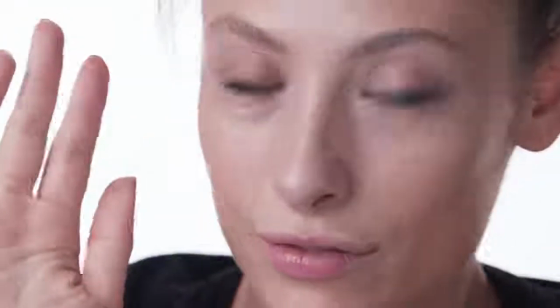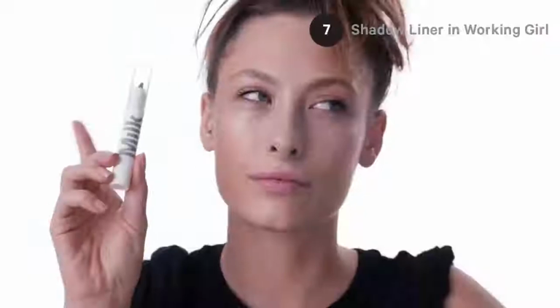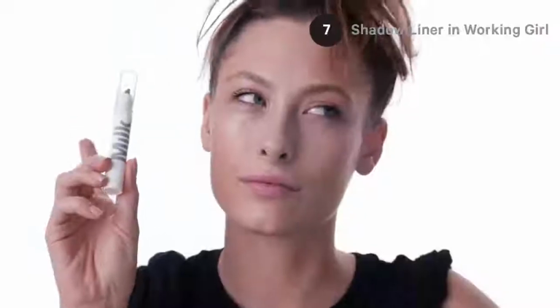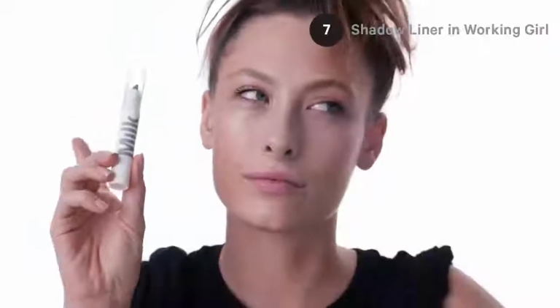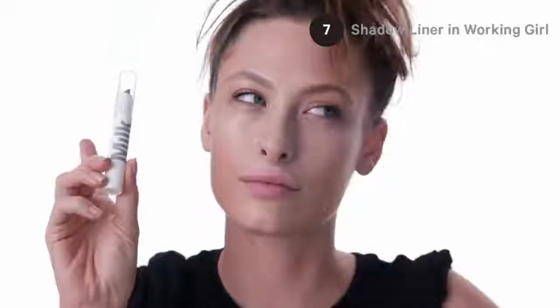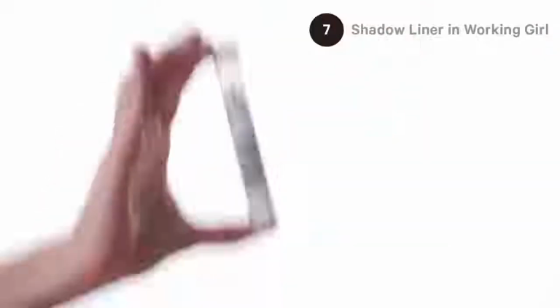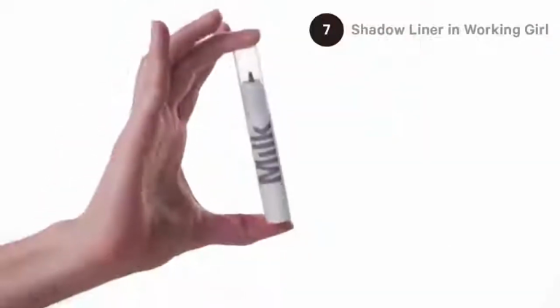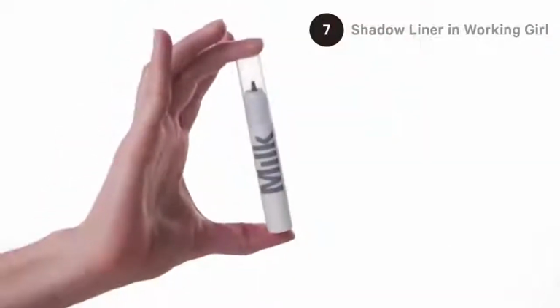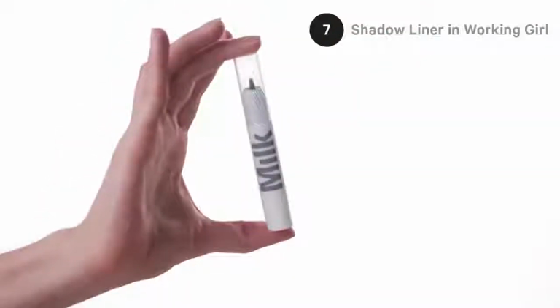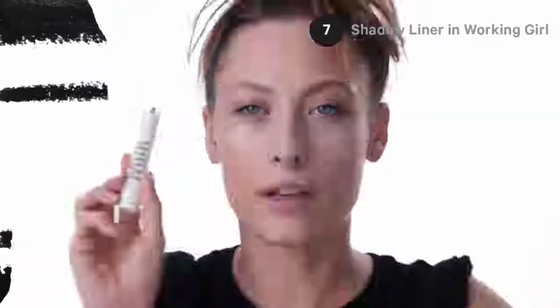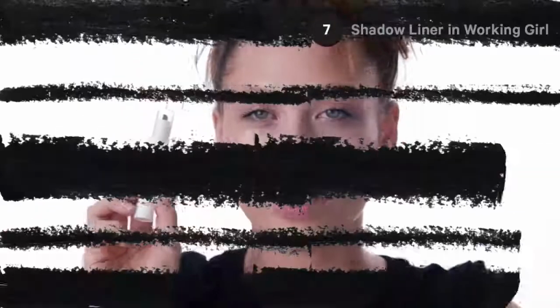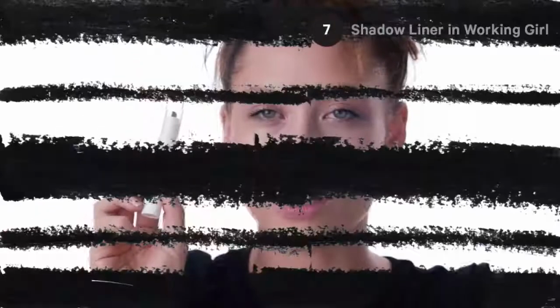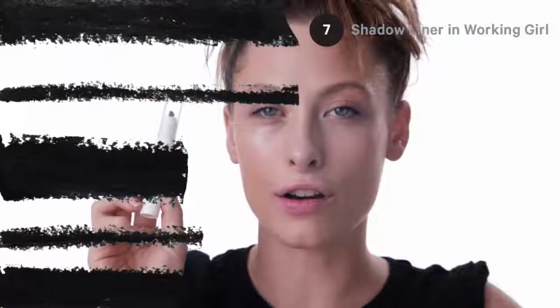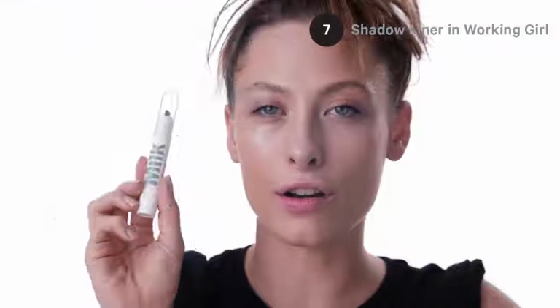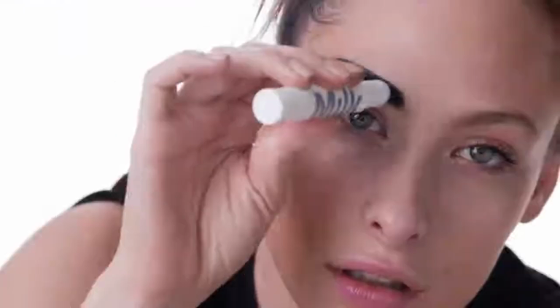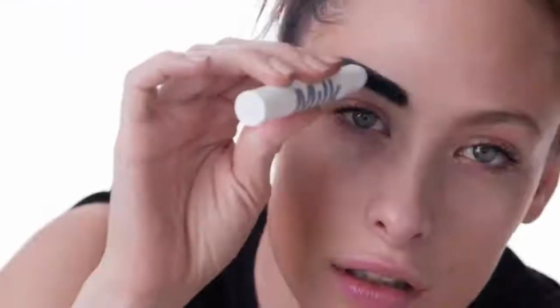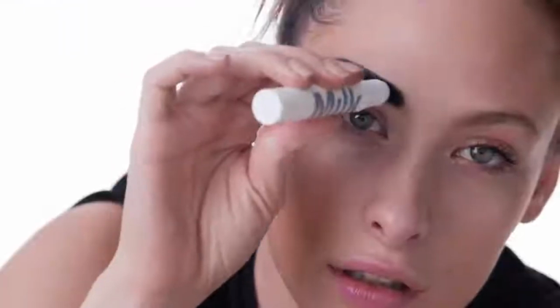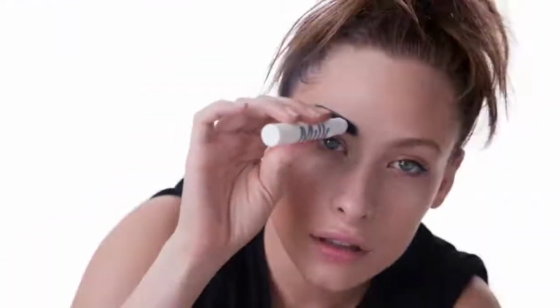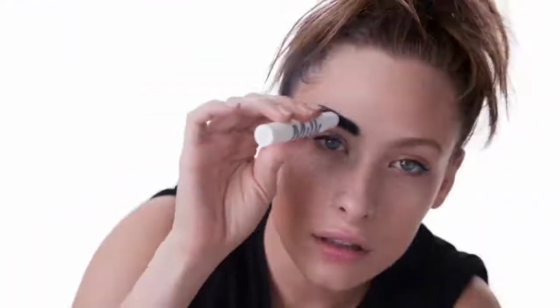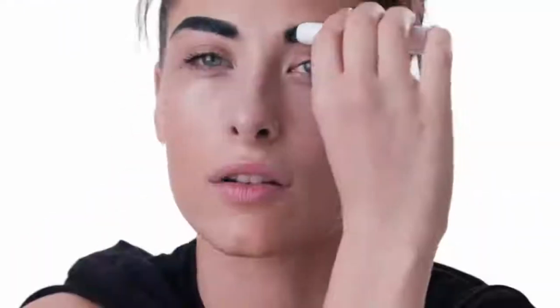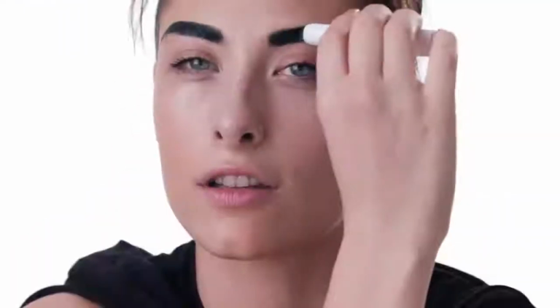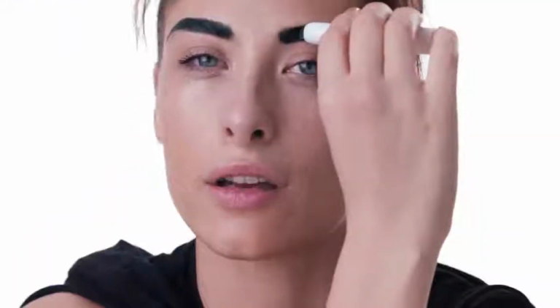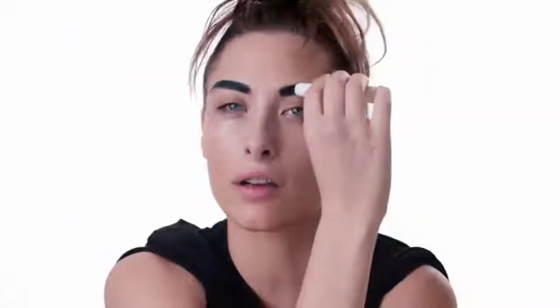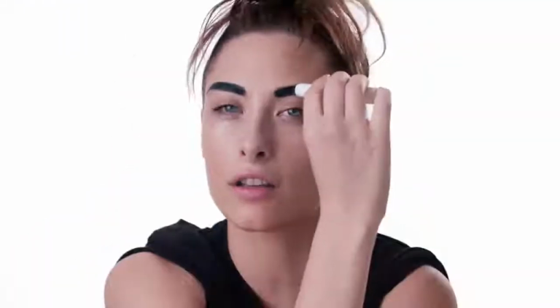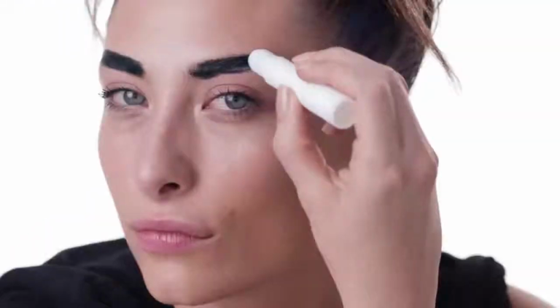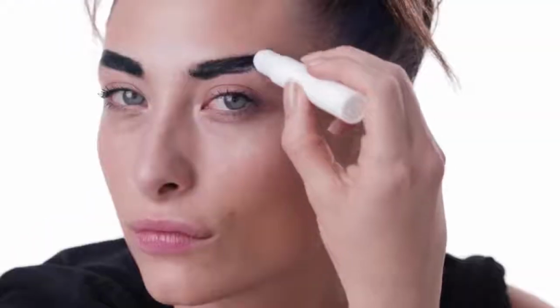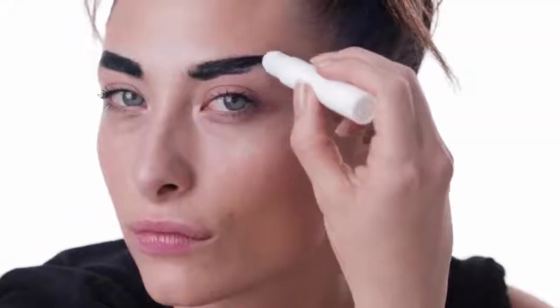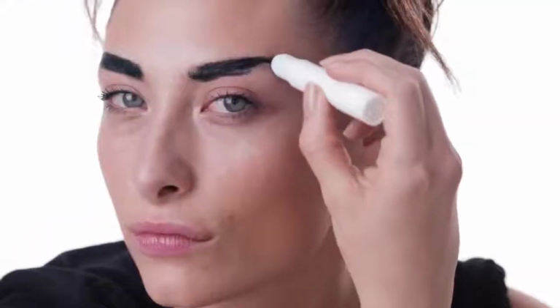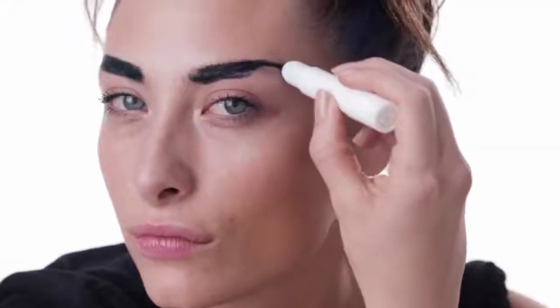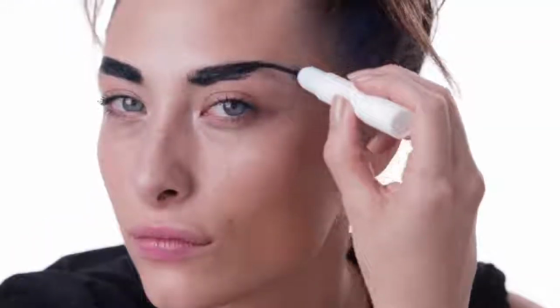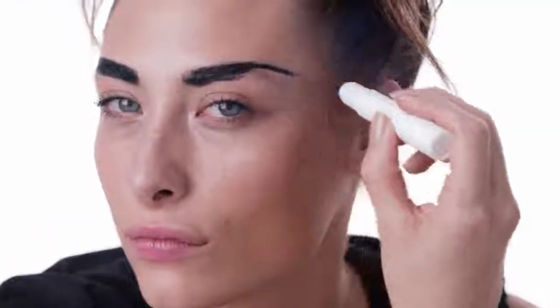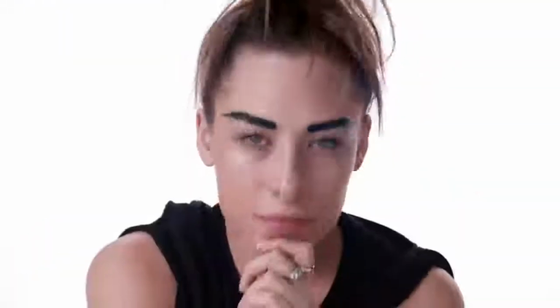Step seven, shadow liner in Working Girl. I'm gonna apply this to my eyebrows for a really bold look.